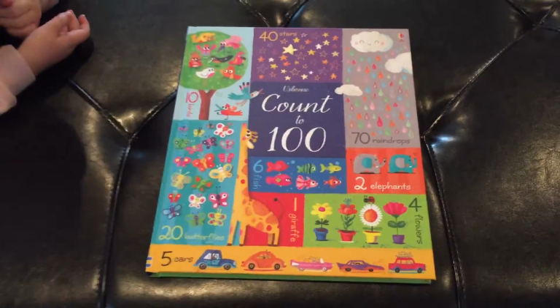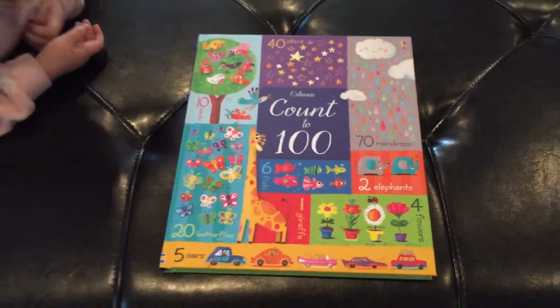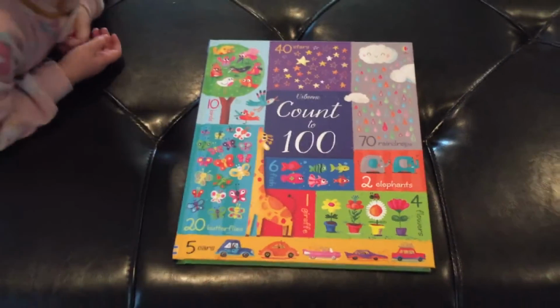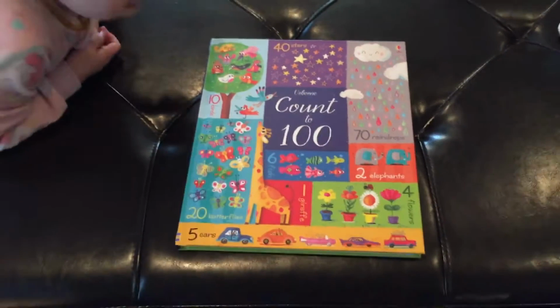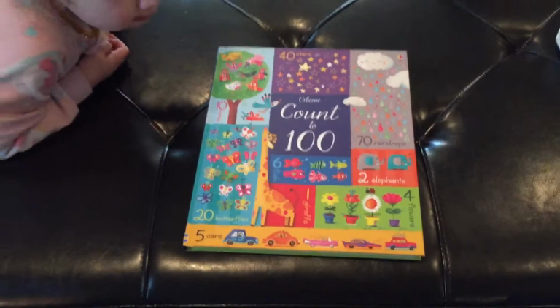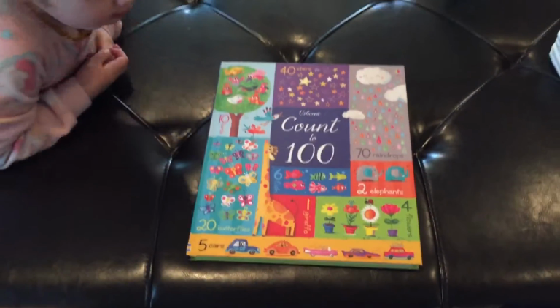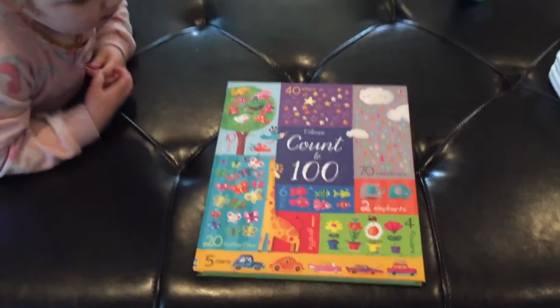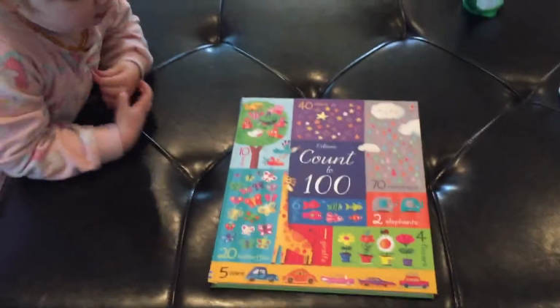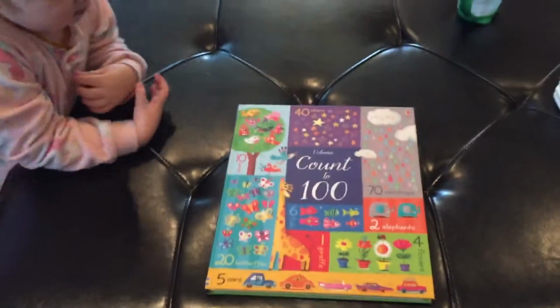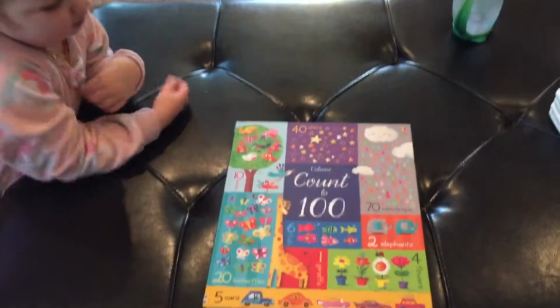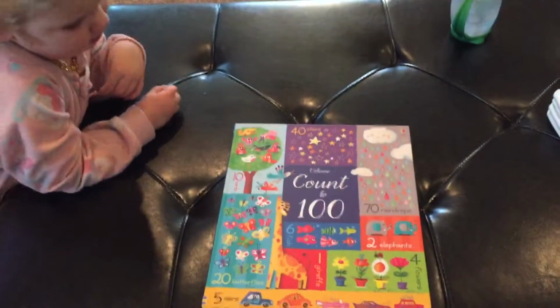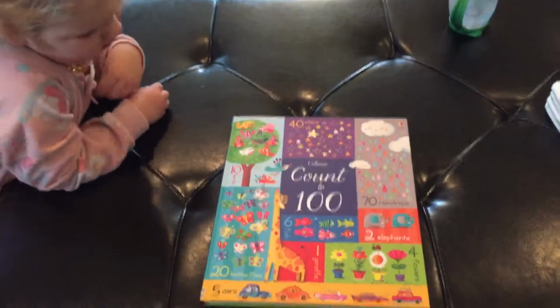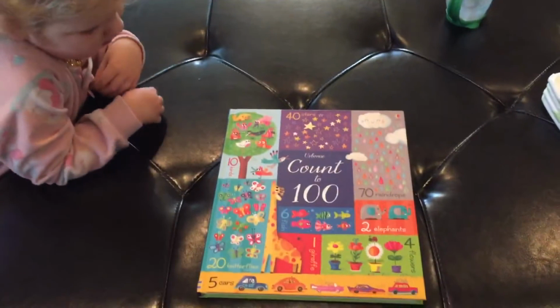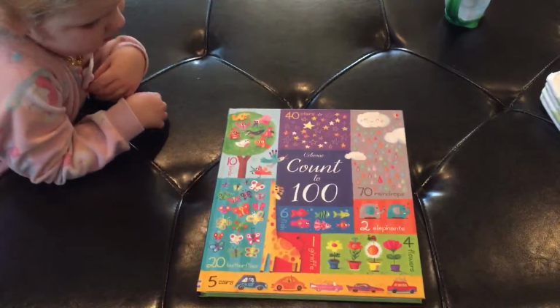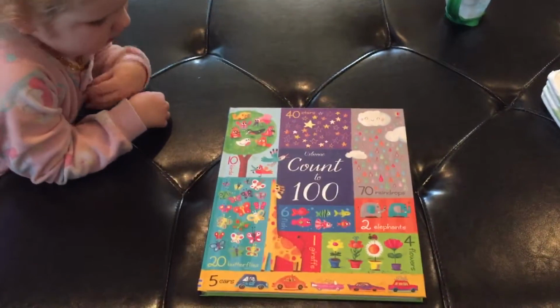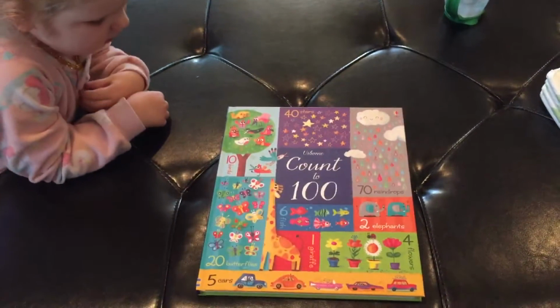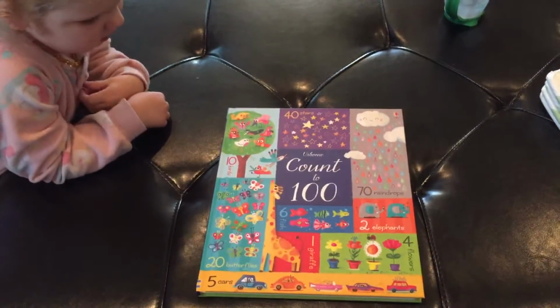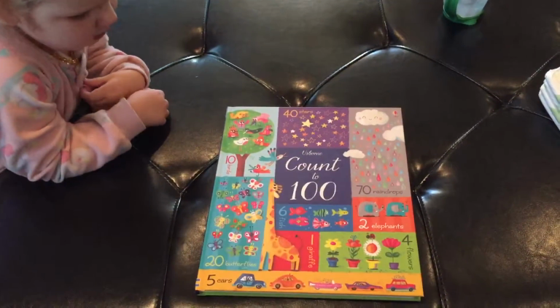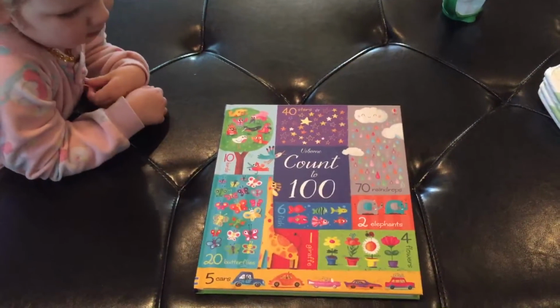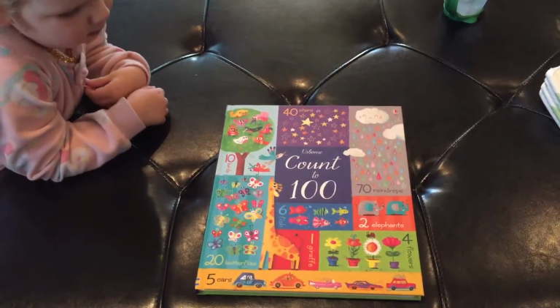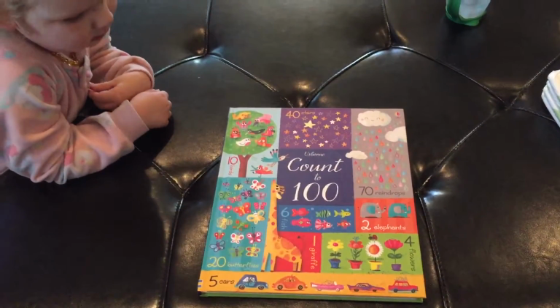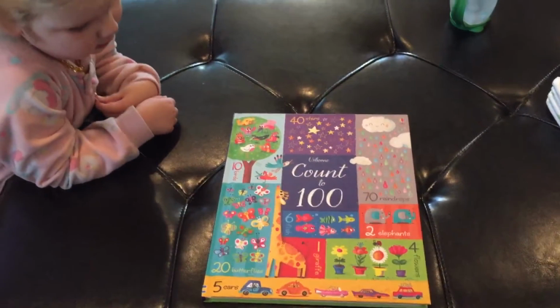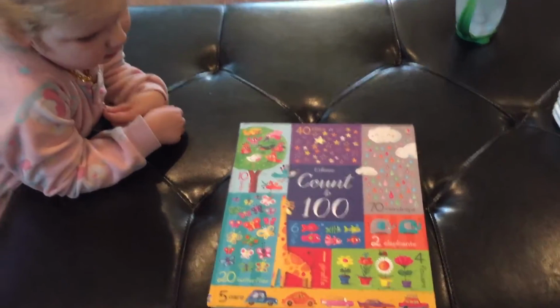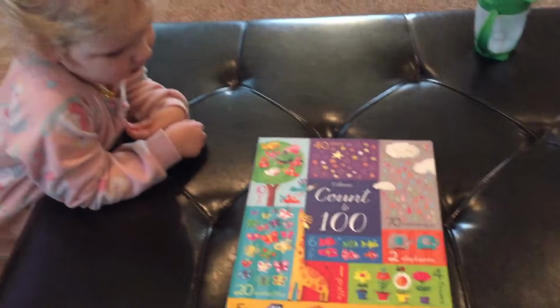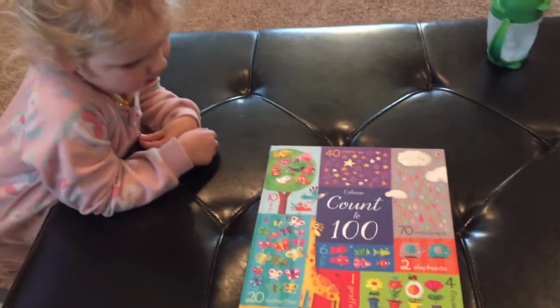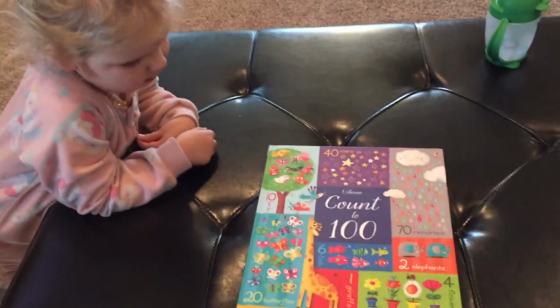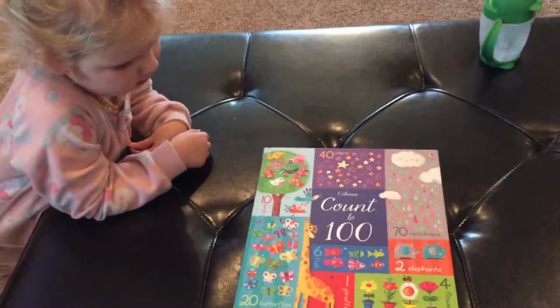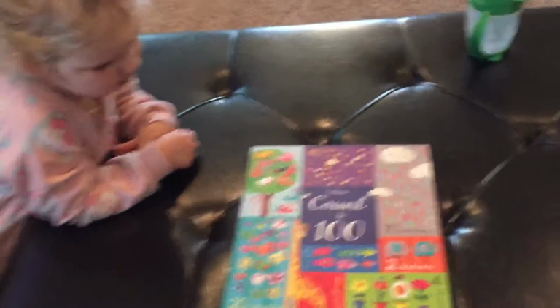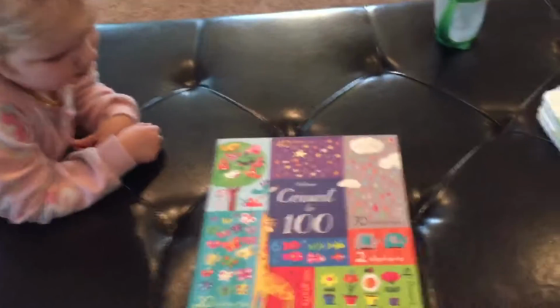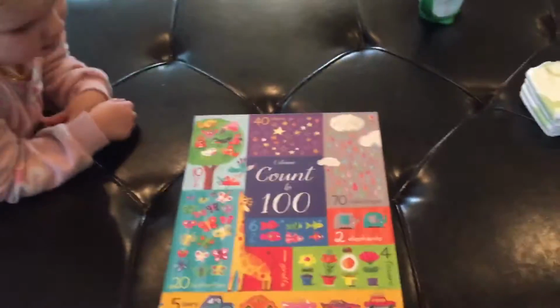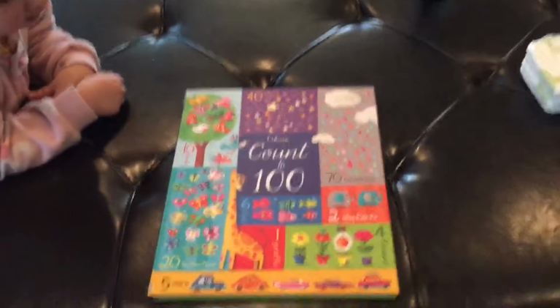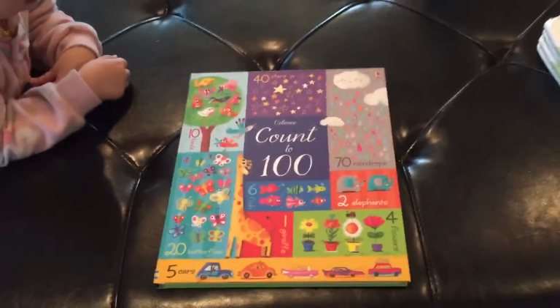Hey guys, it's Adrie with us, we're on Books and More. Today we have Count to 100 and Livy's helping.